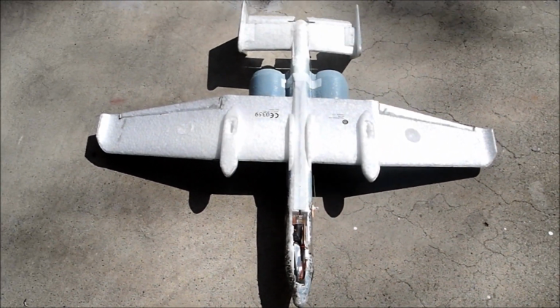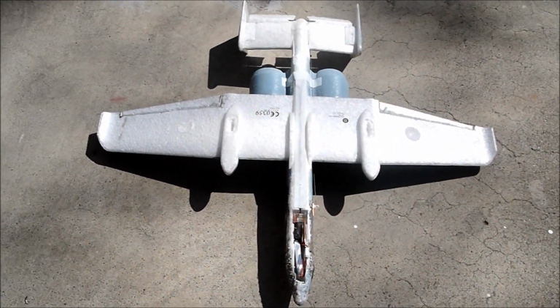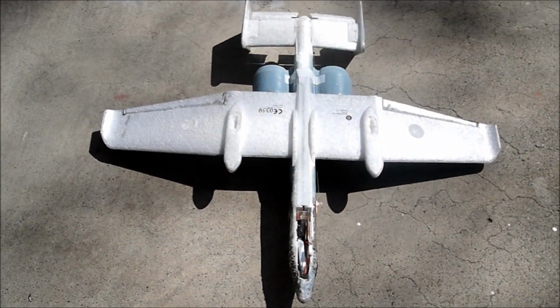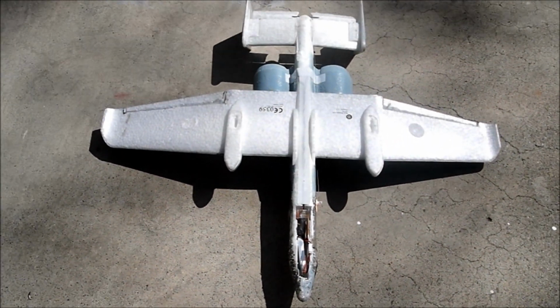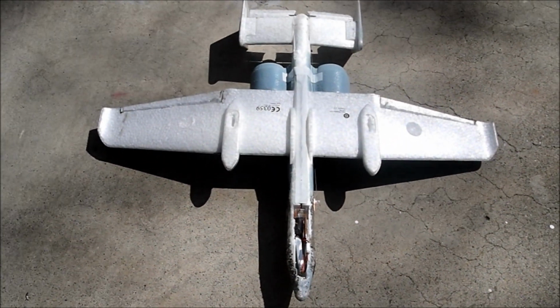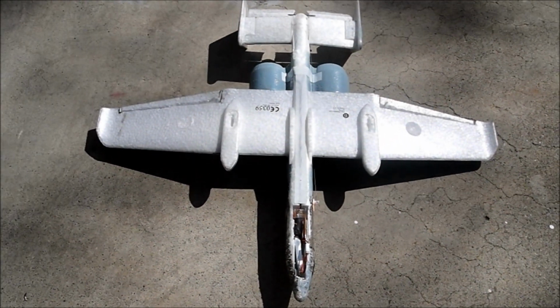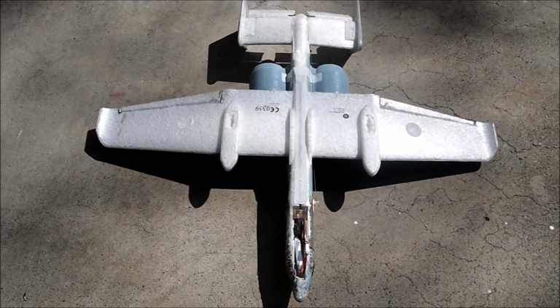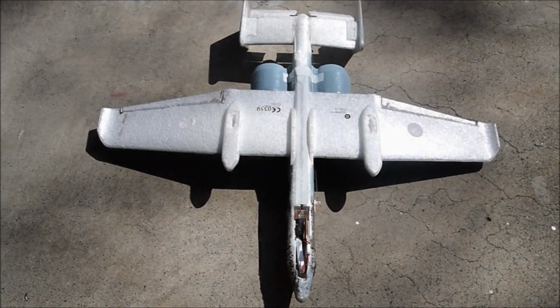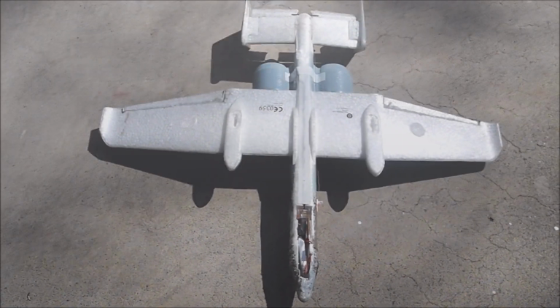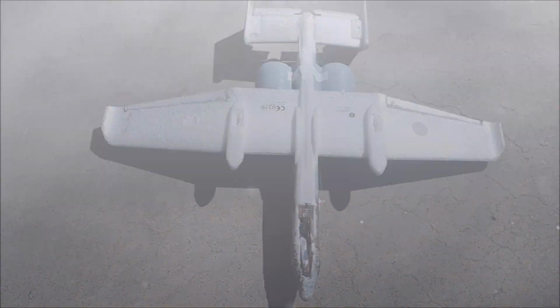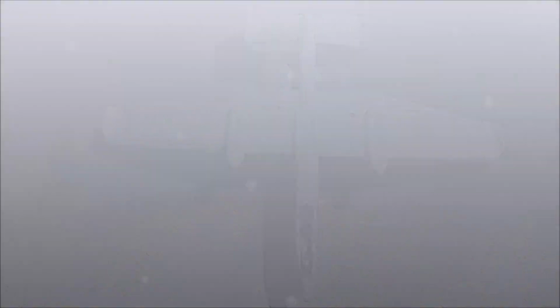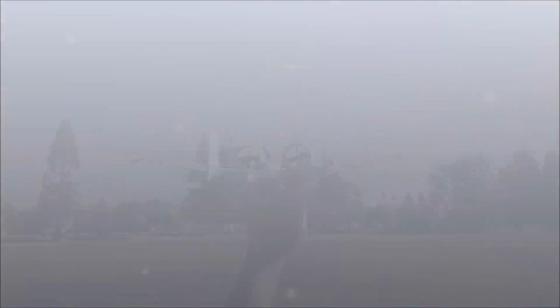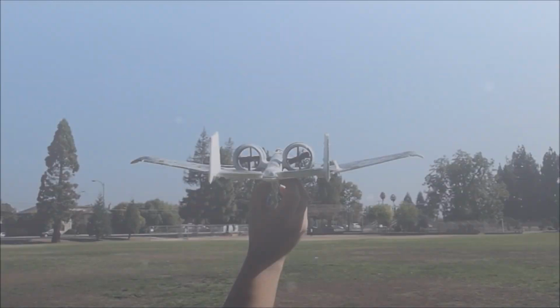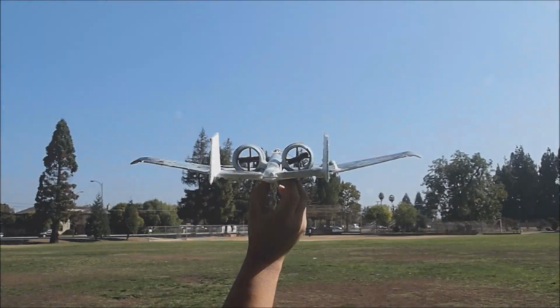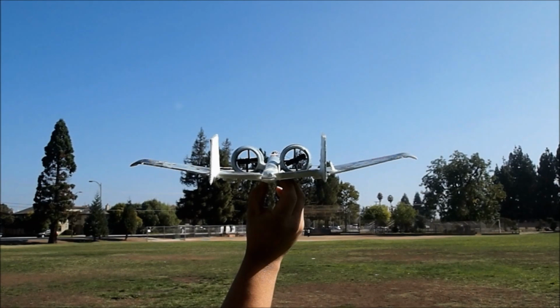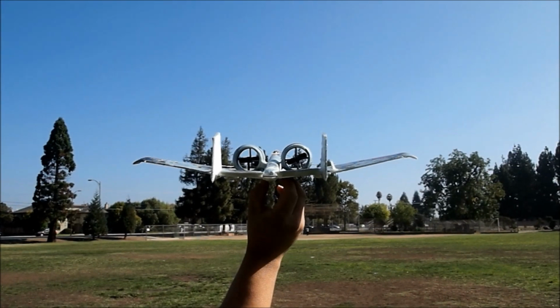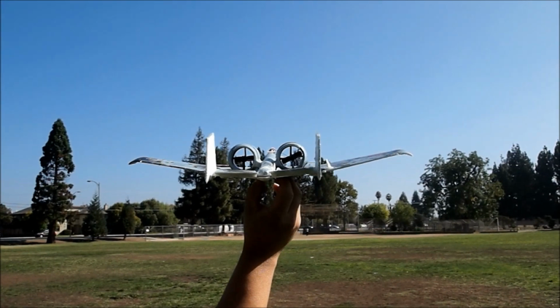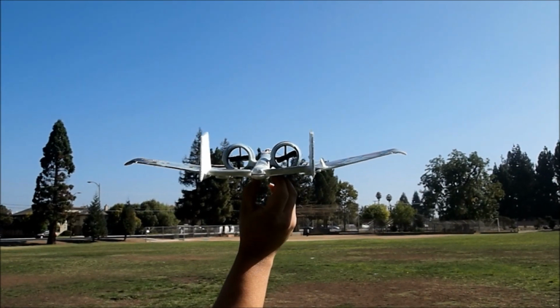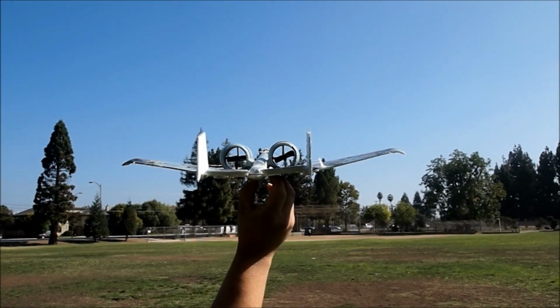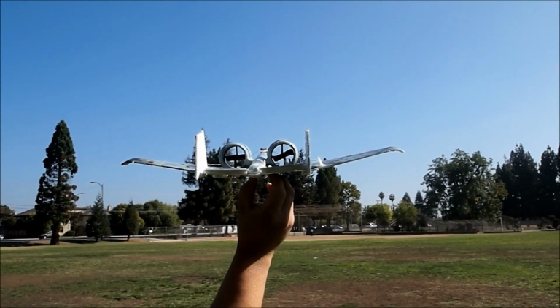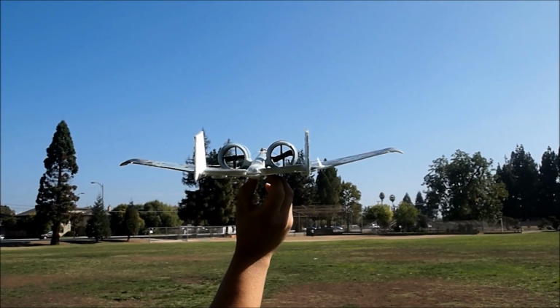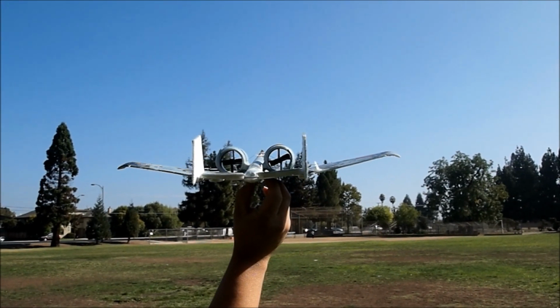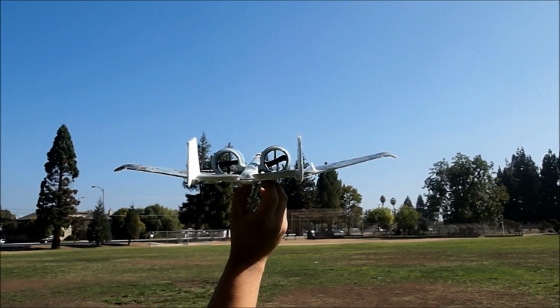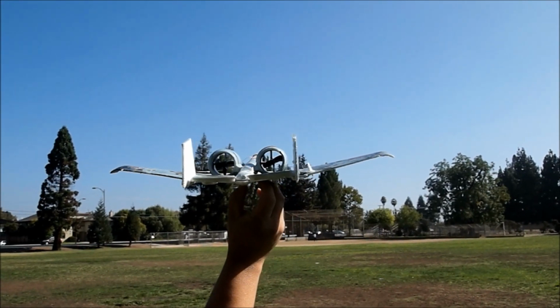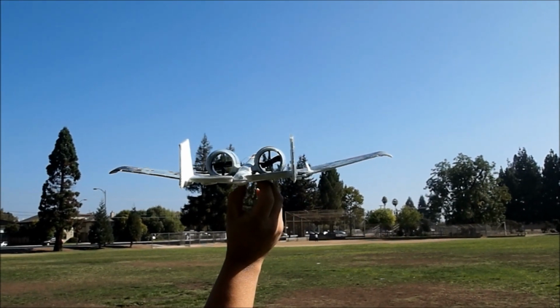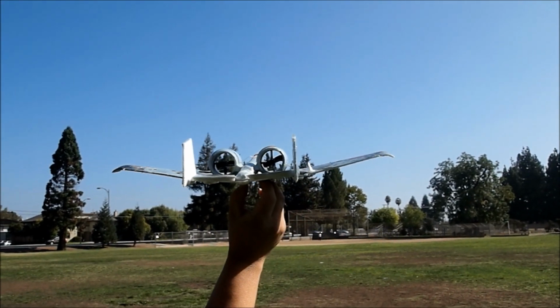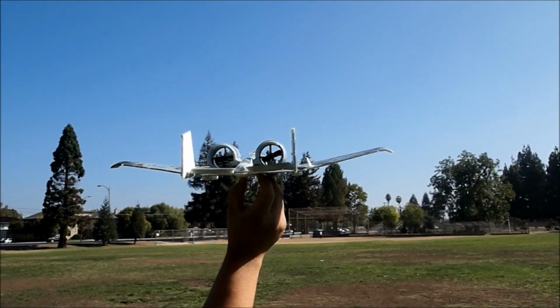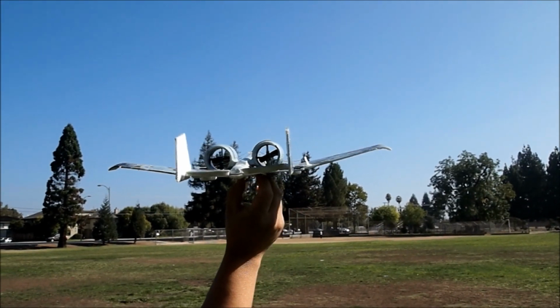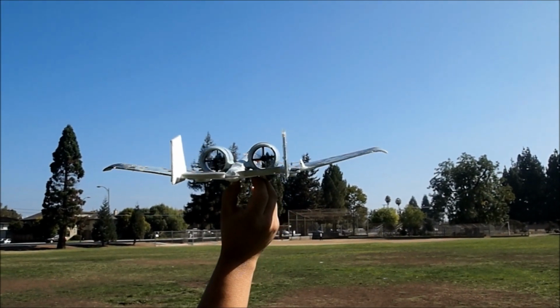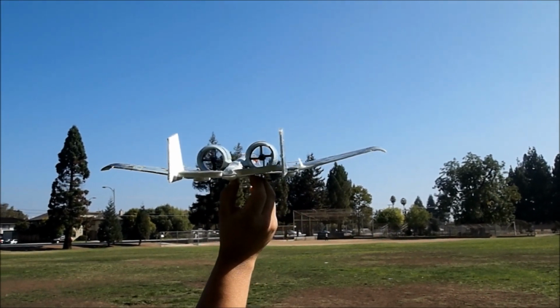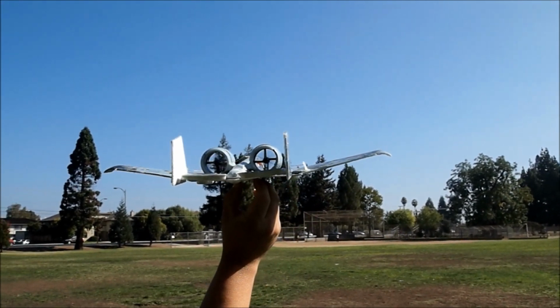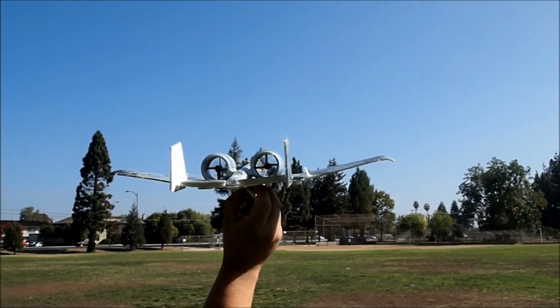Alright, let's go fly! This is the Air Hogs A10 converted to 3 channel.